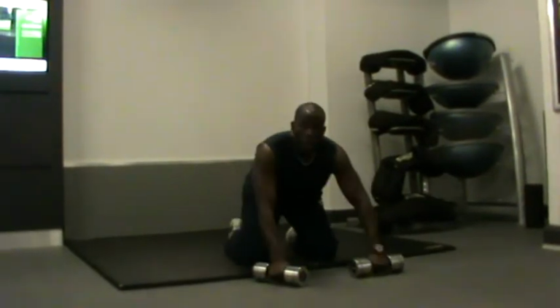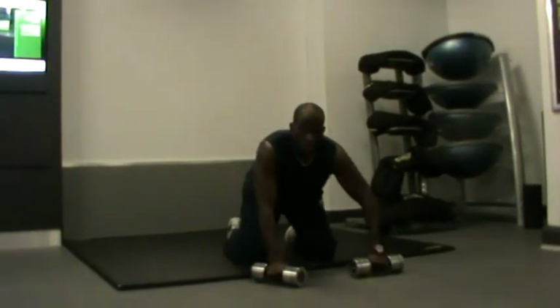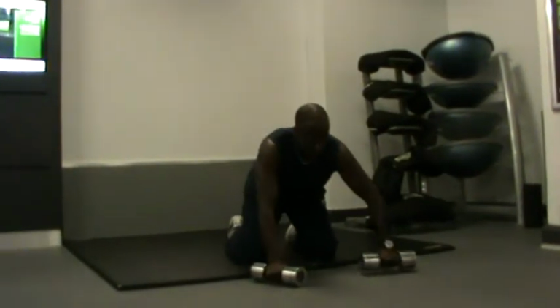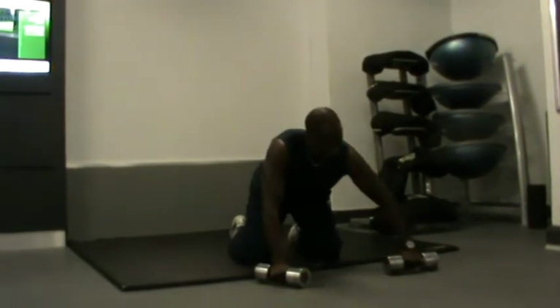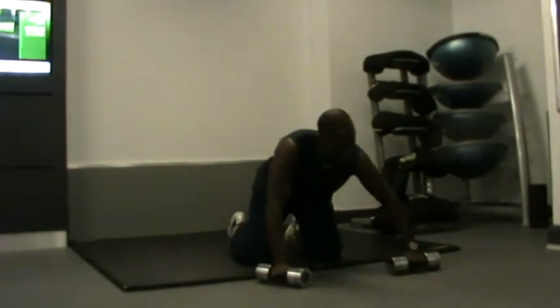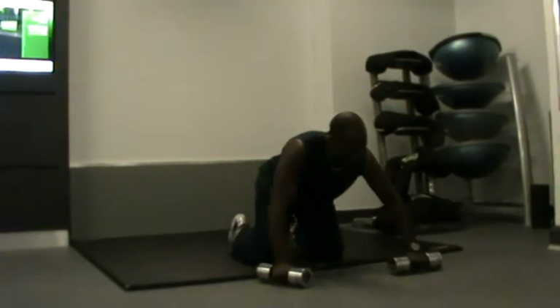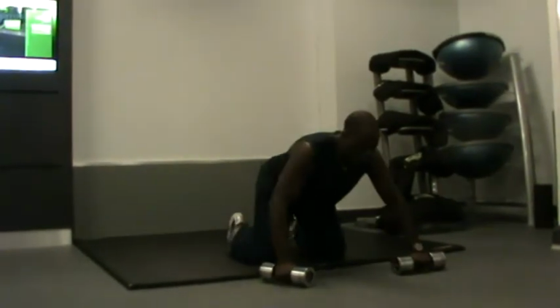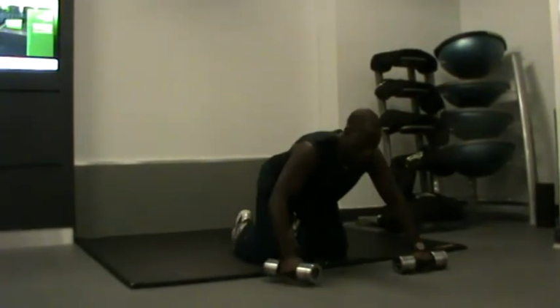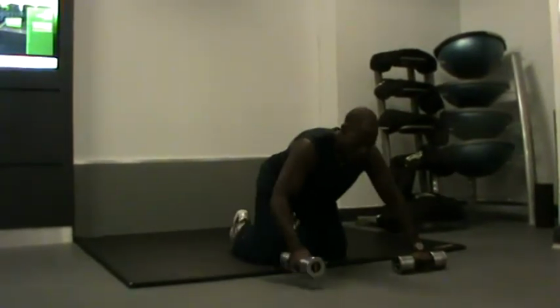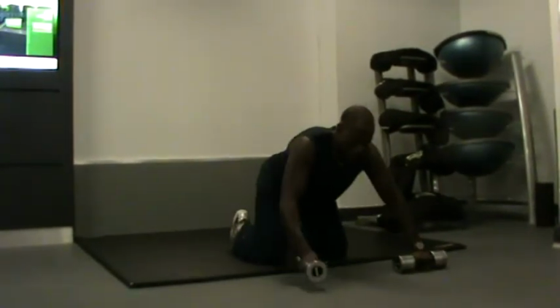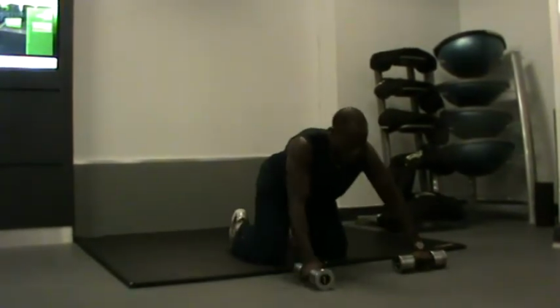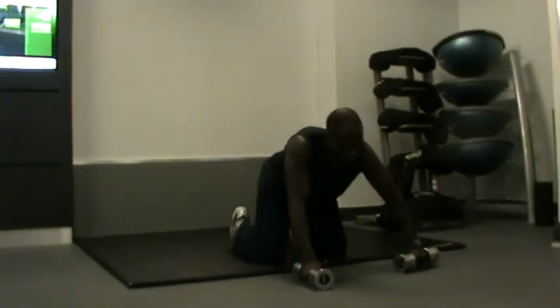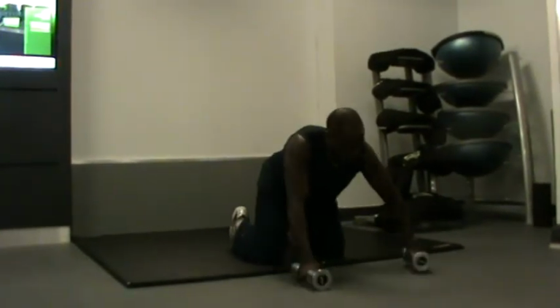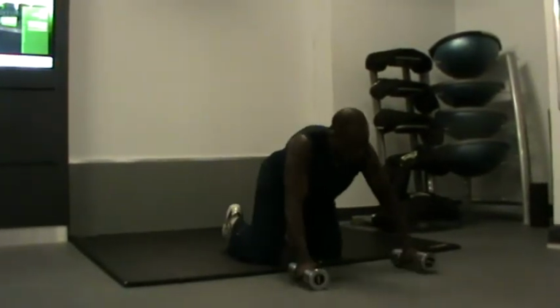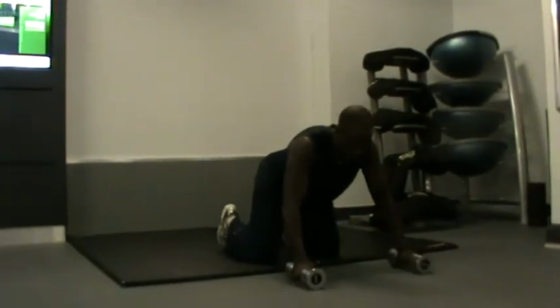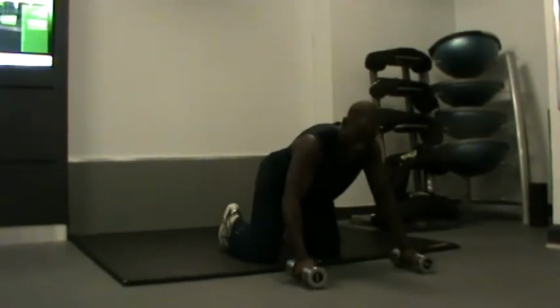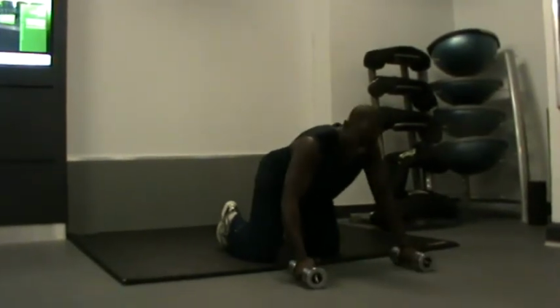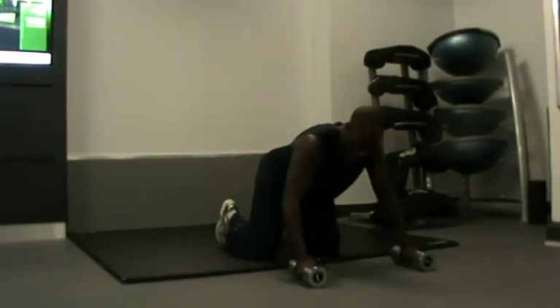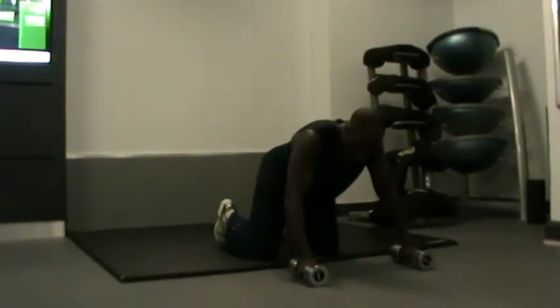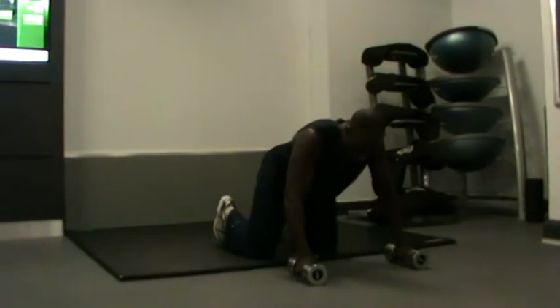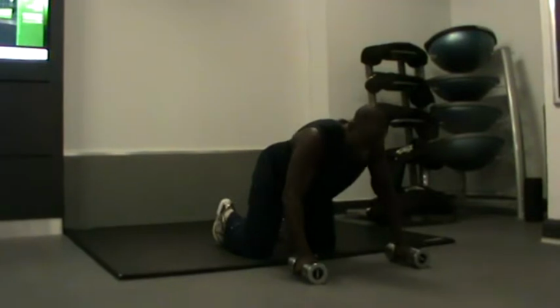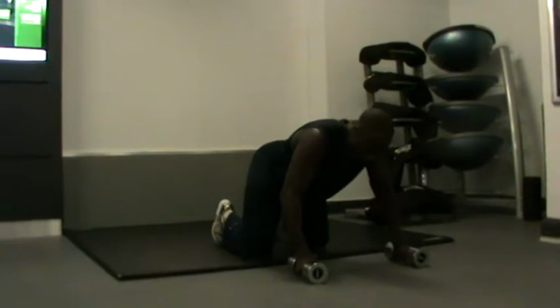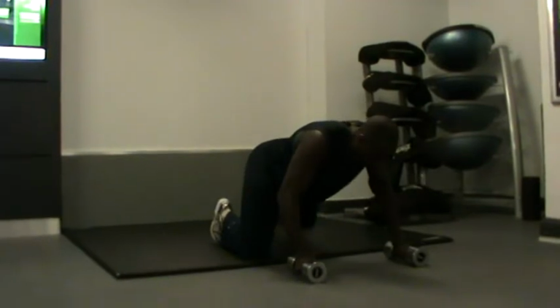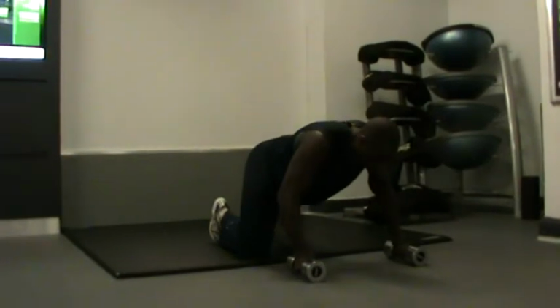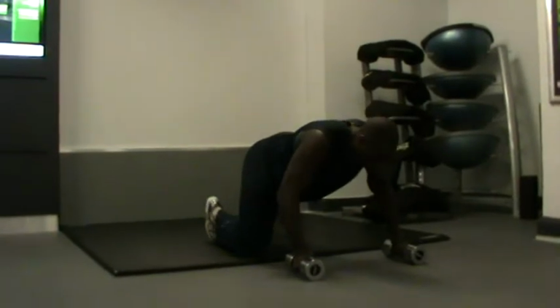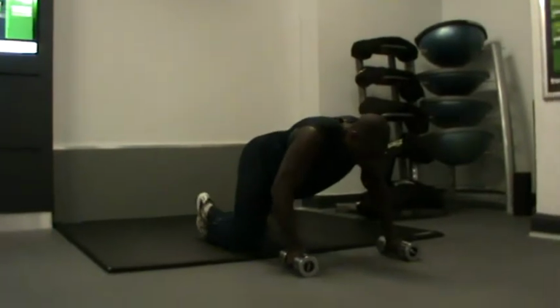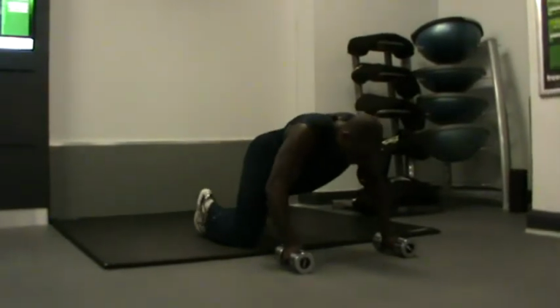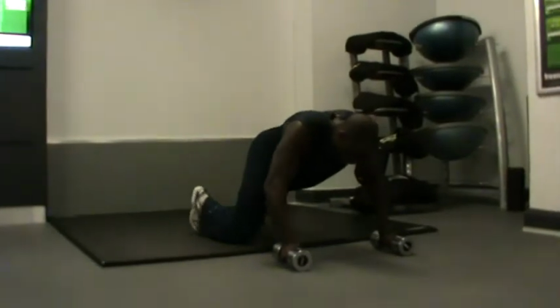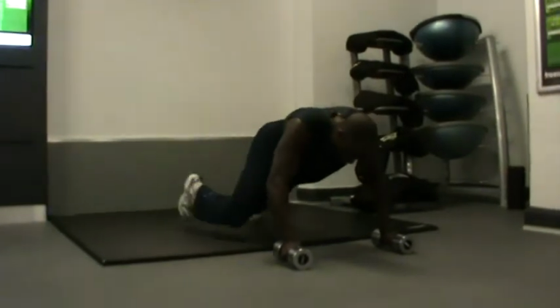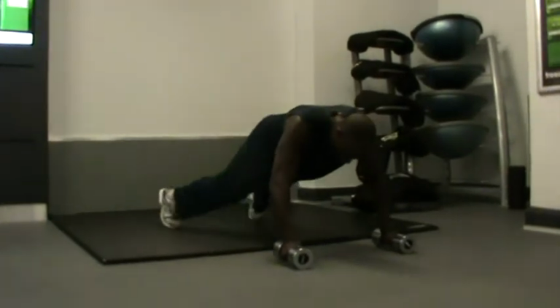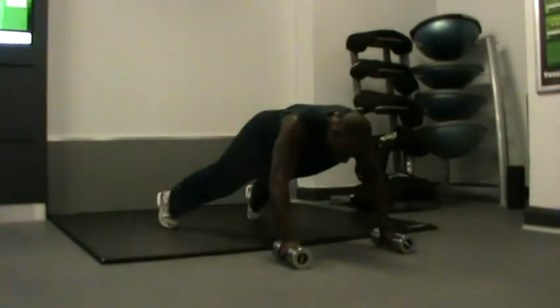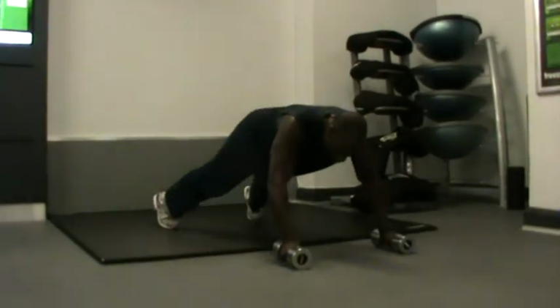What you're going to do is keep the weight at this position. Keep your back nice and straight.